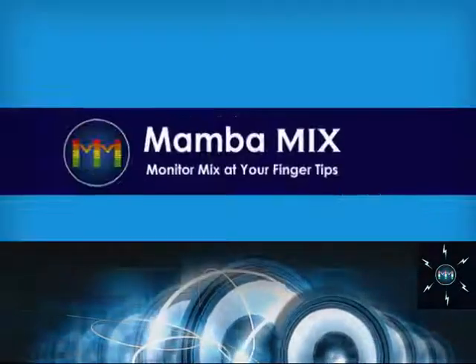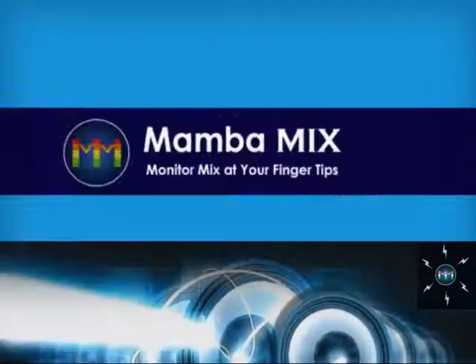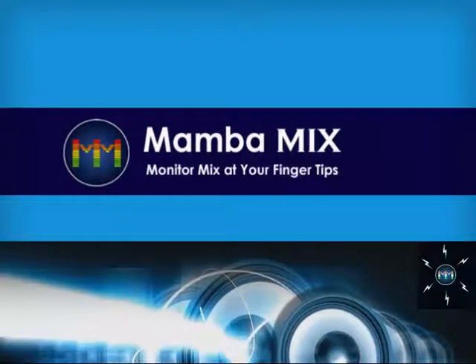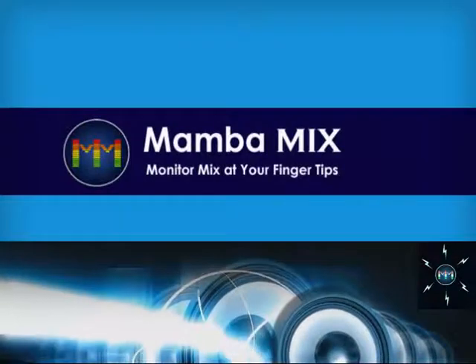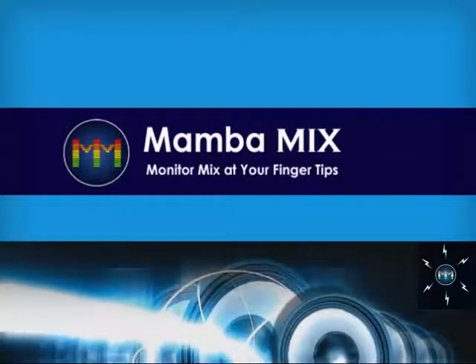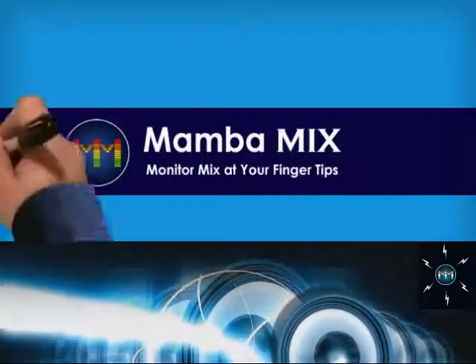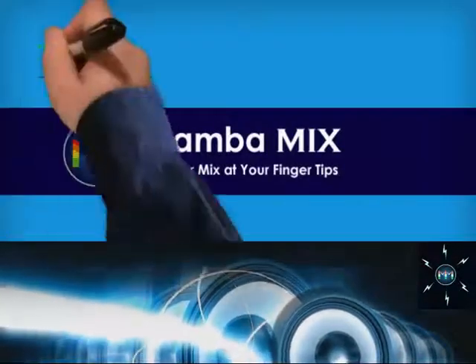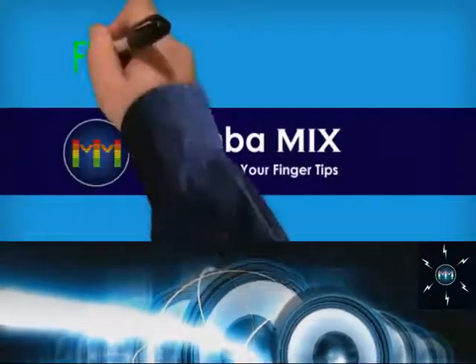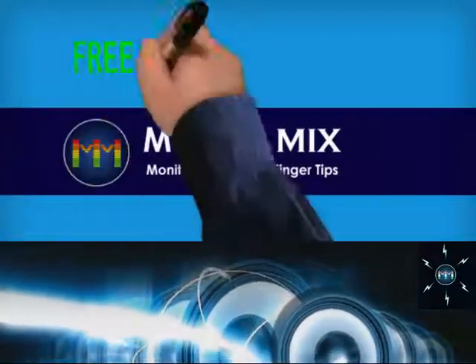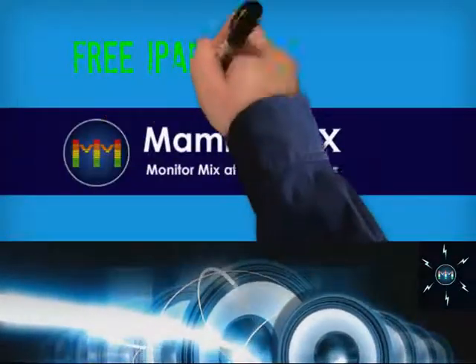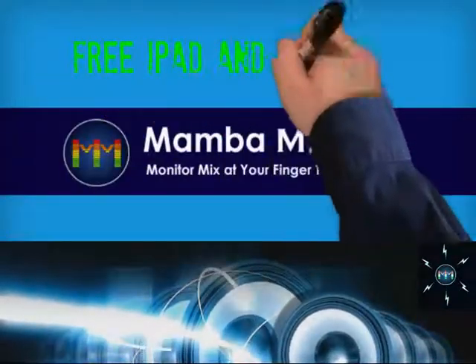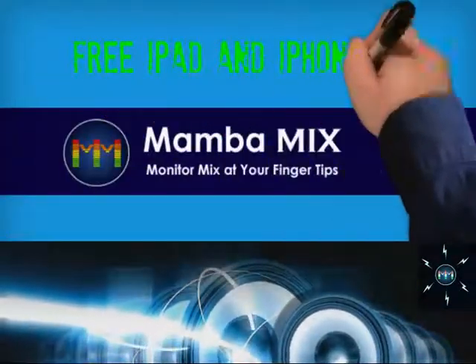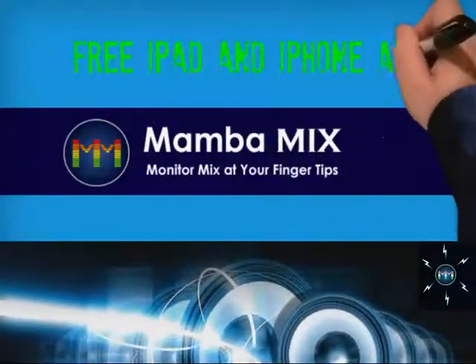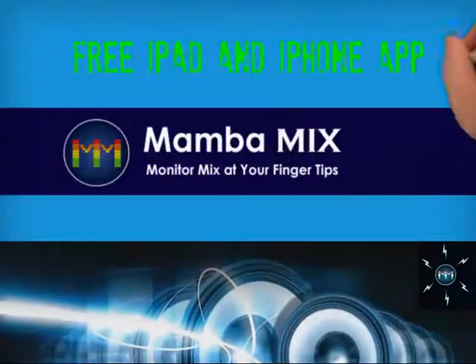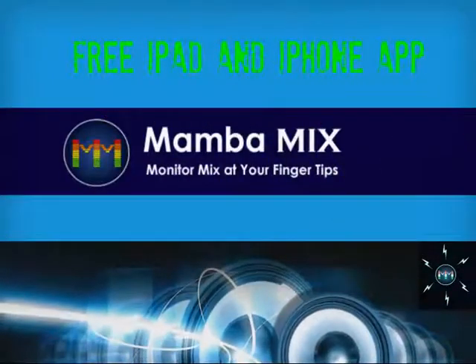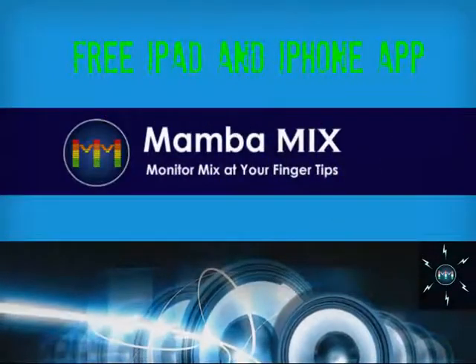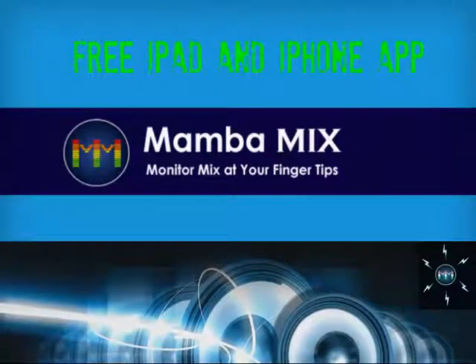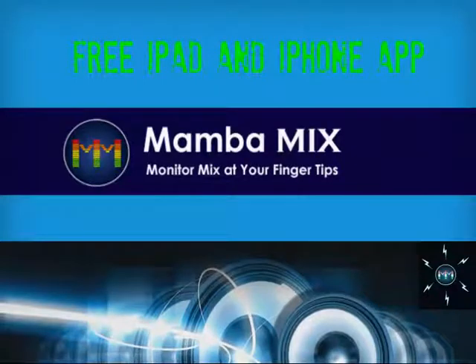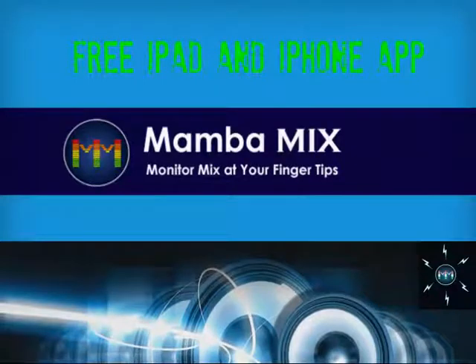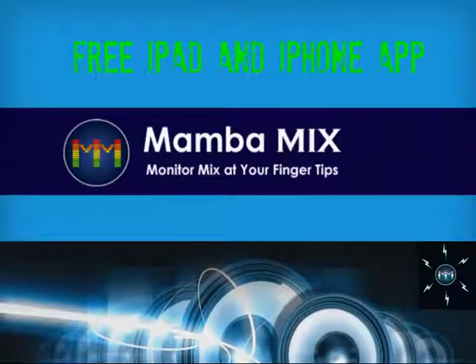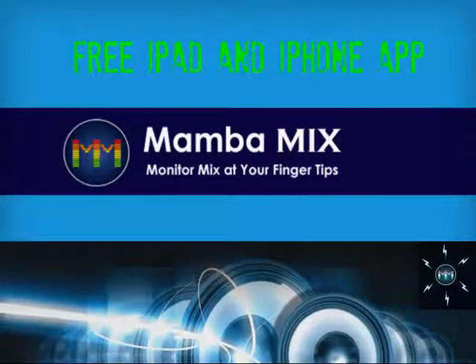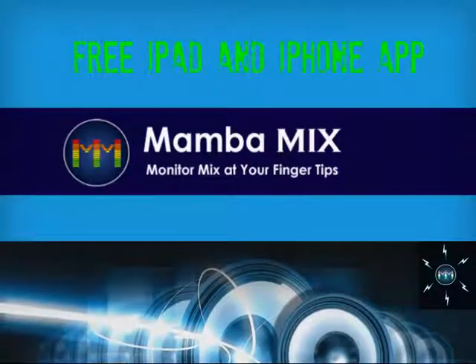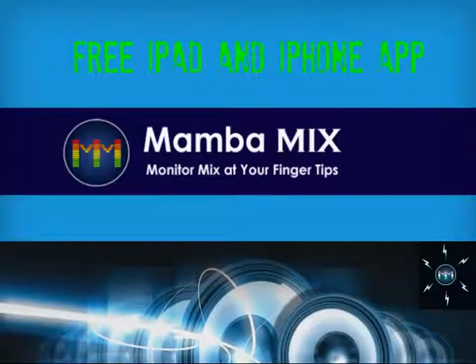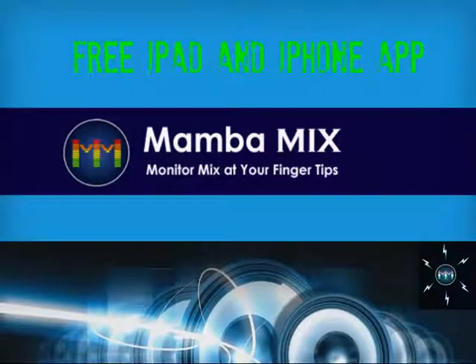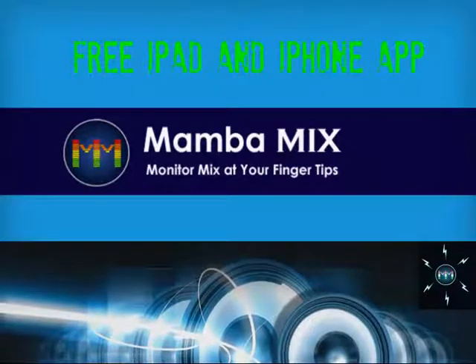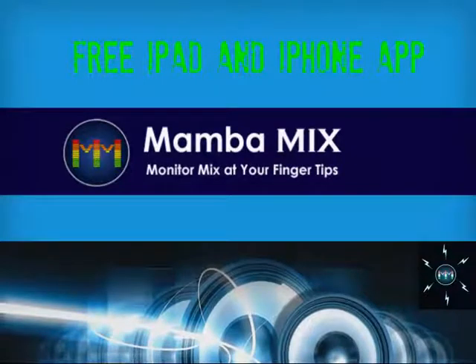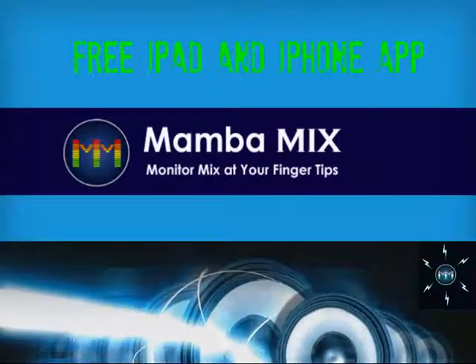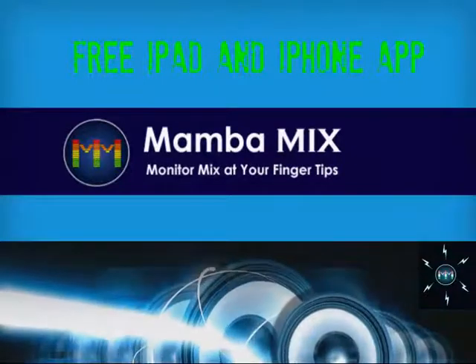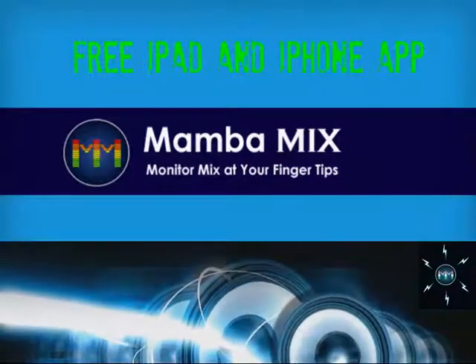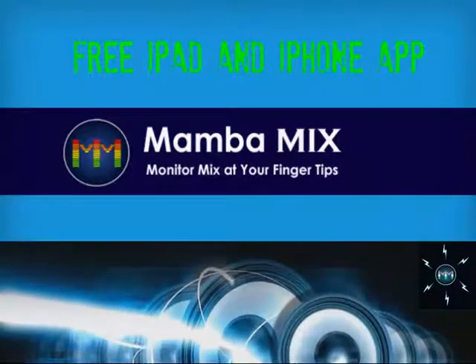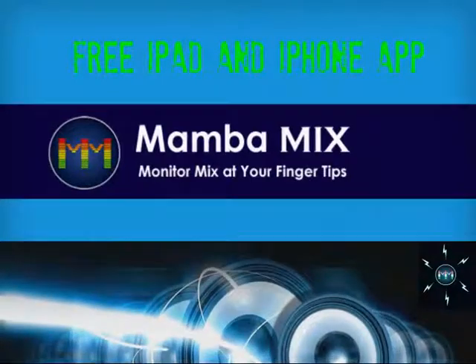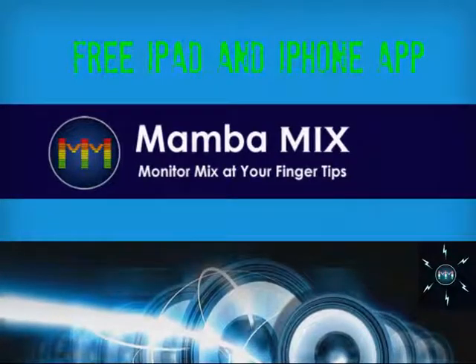Be sure to watch the next video to find out how to use our free iPad and iPhone Mamba Mix app.